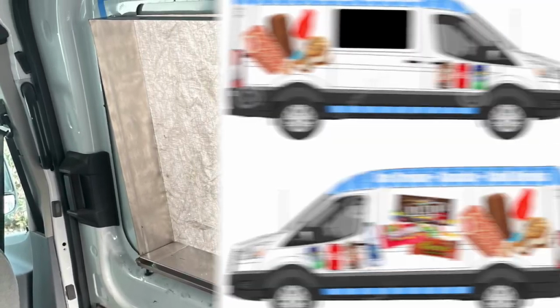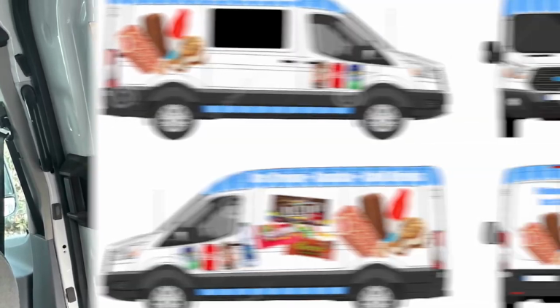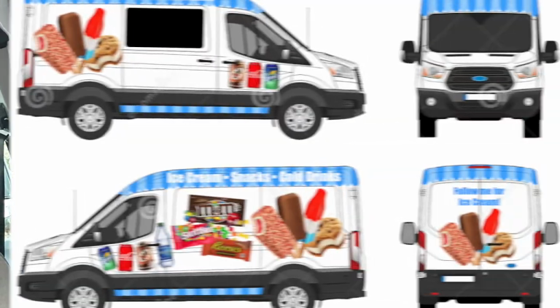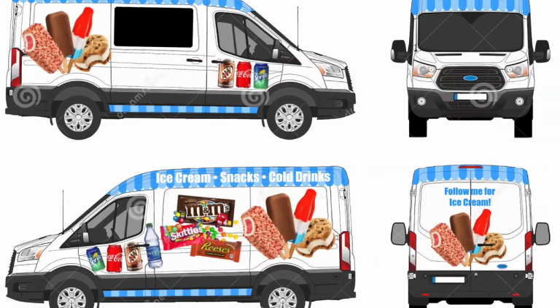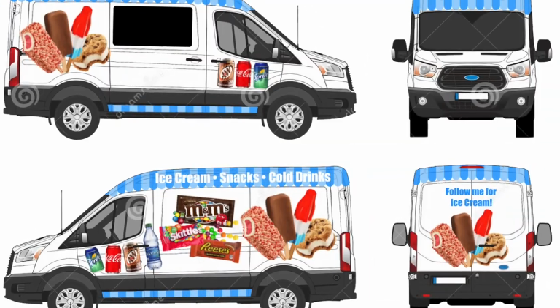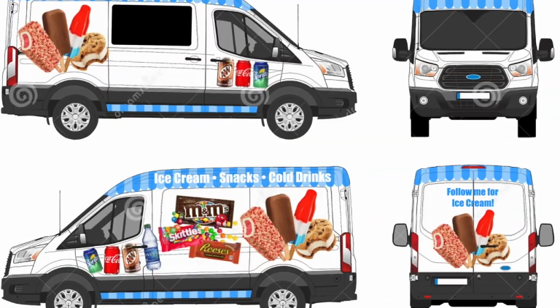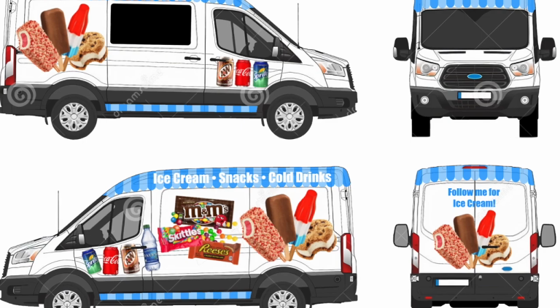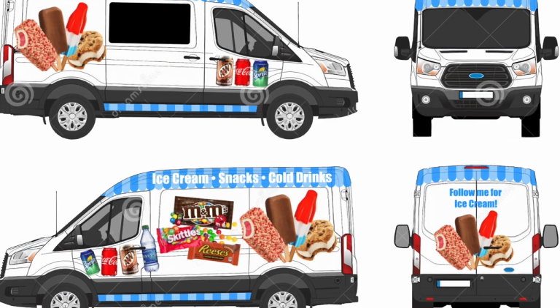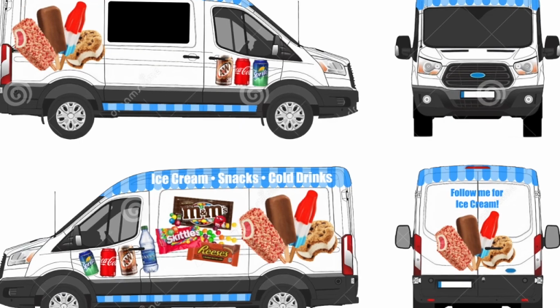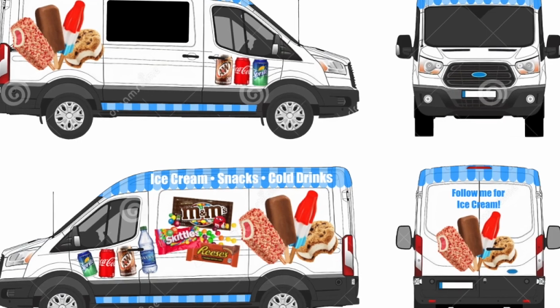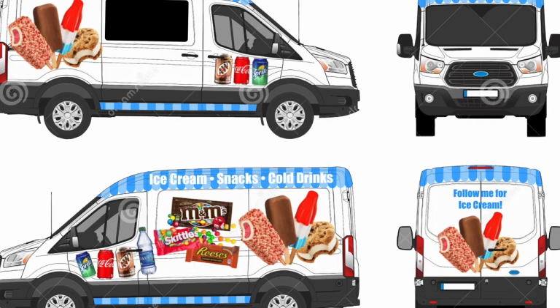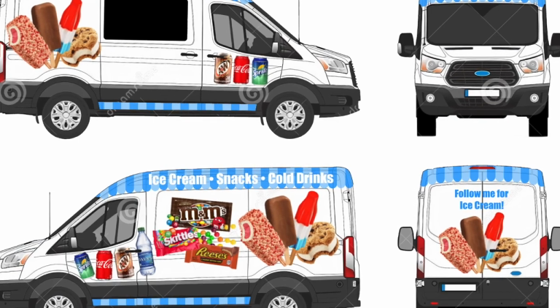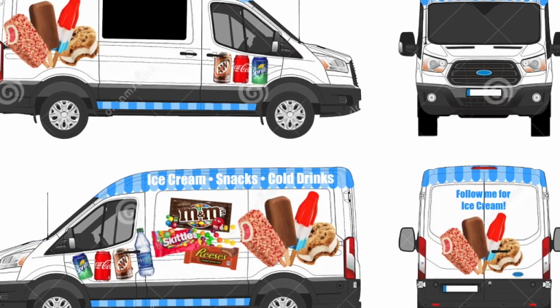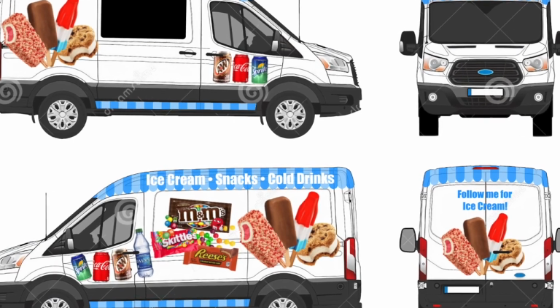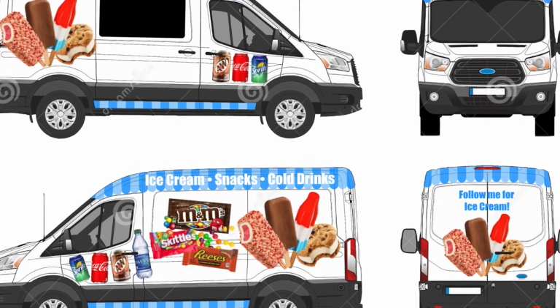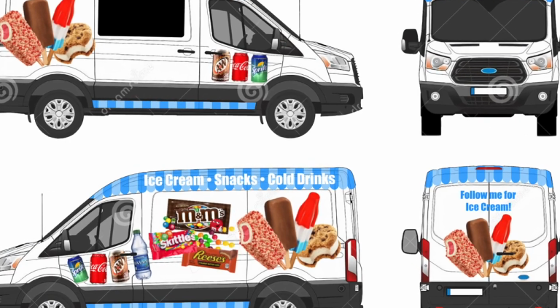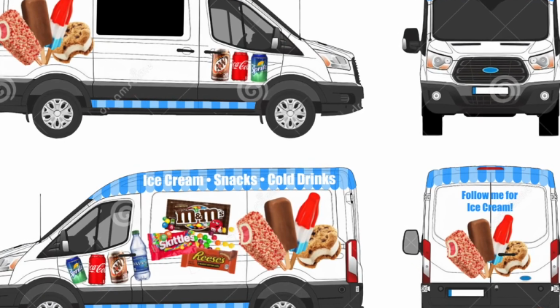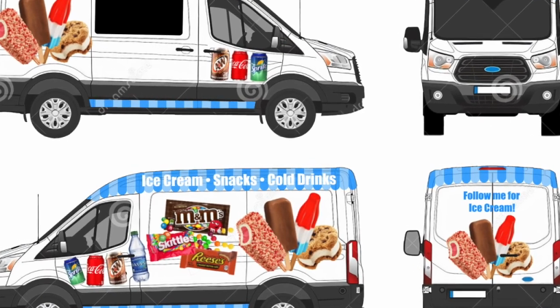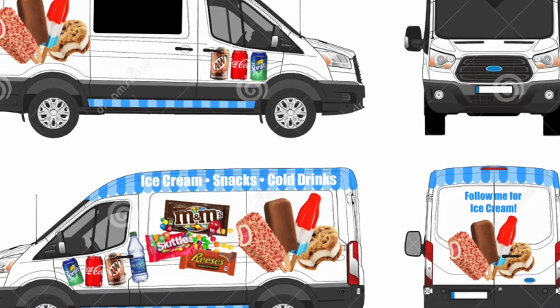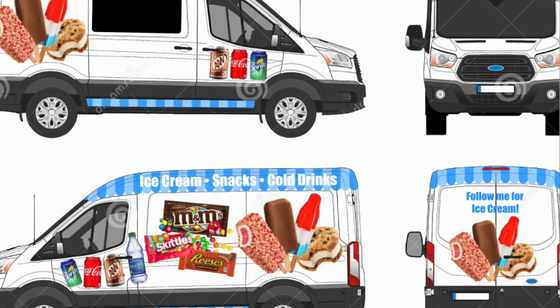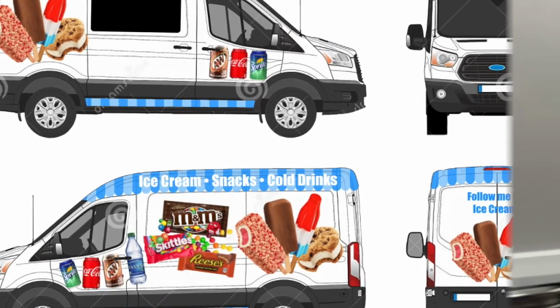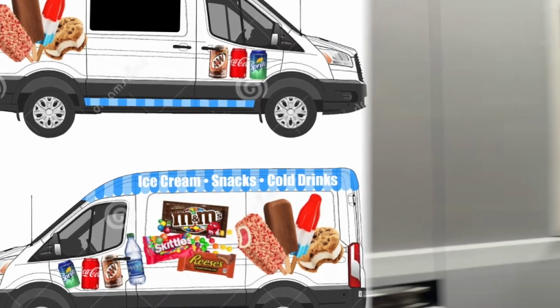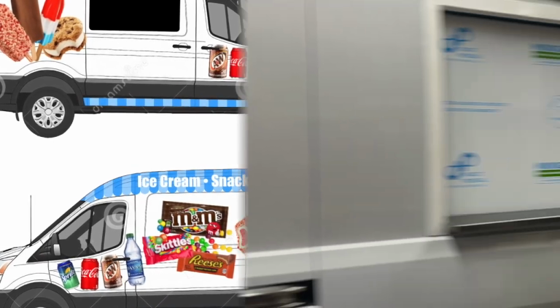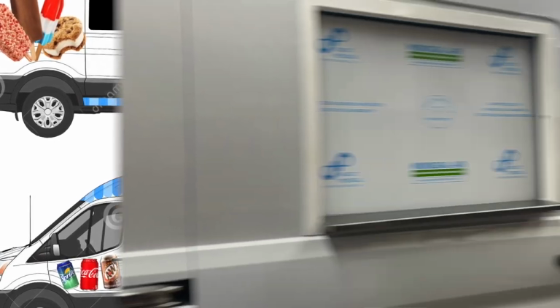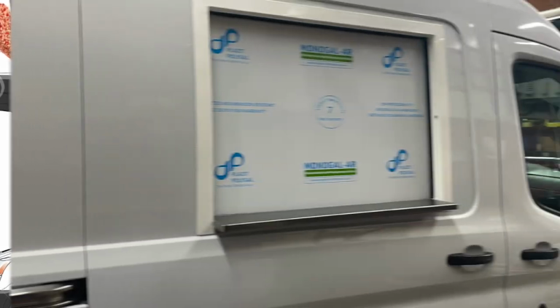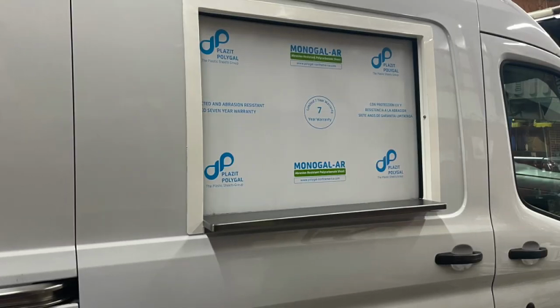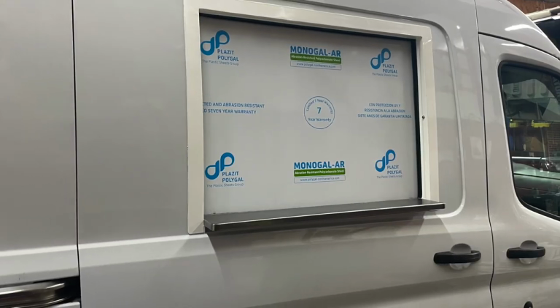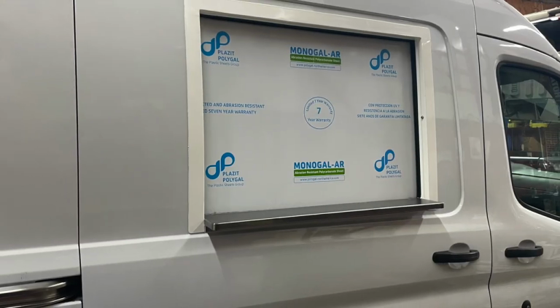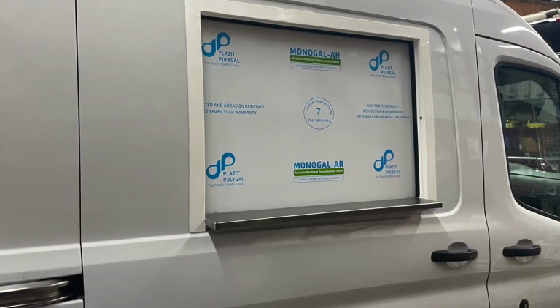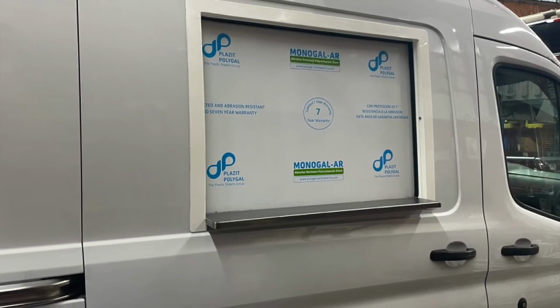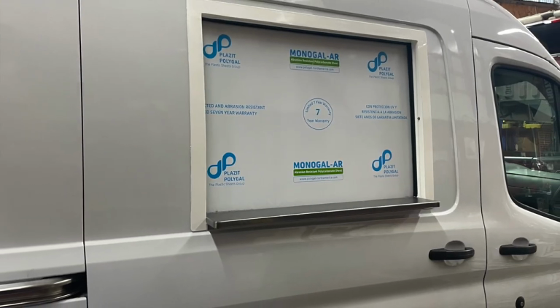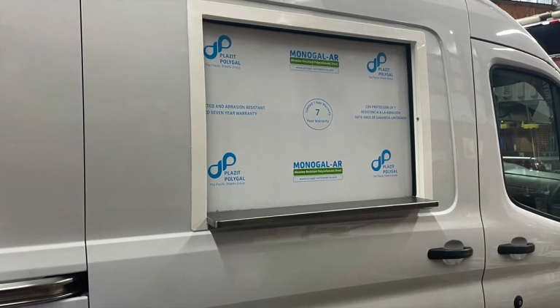Meanwhile, I was doing the graphics — sent them in to get those done.